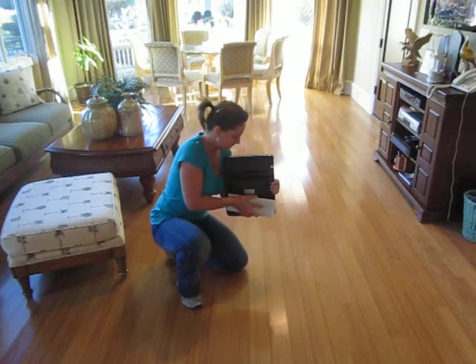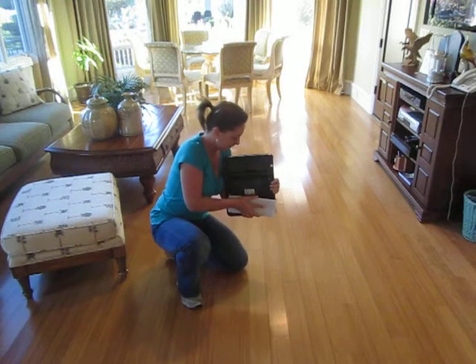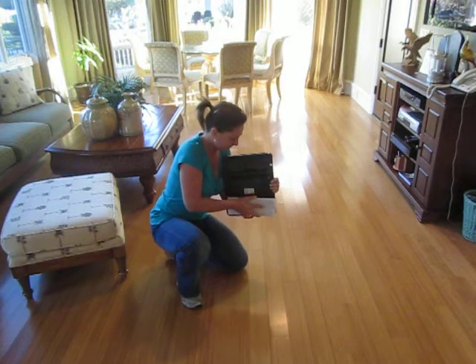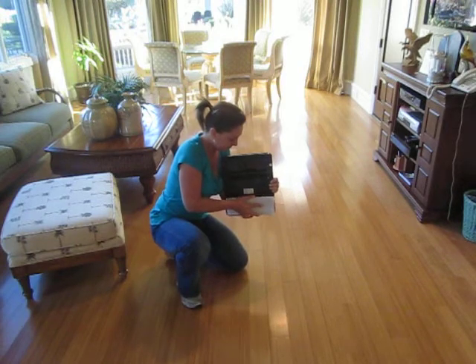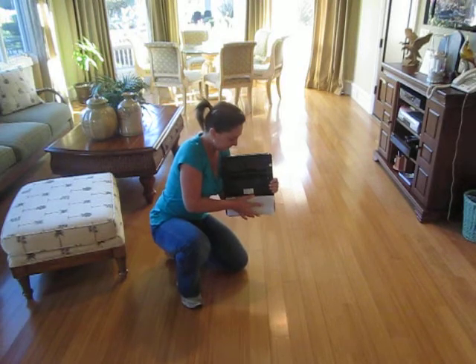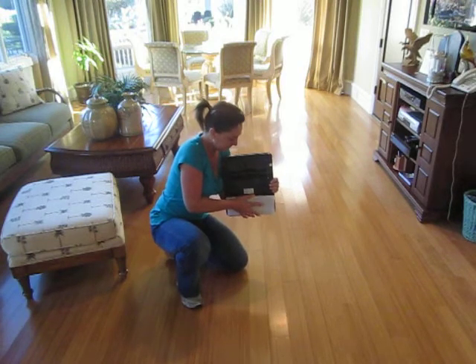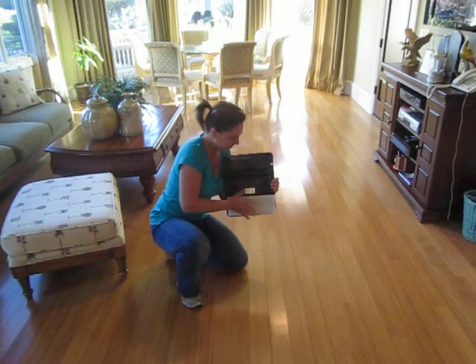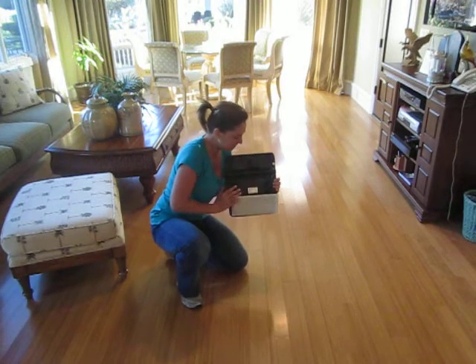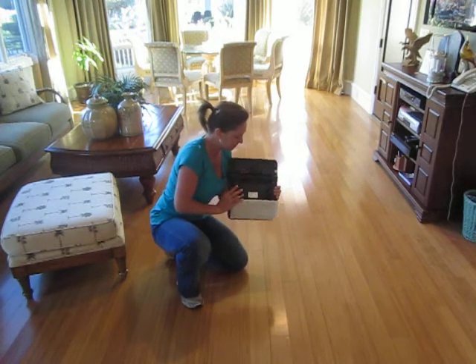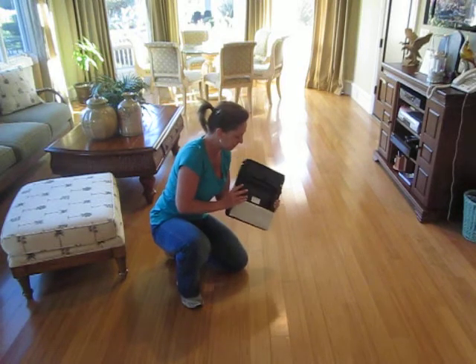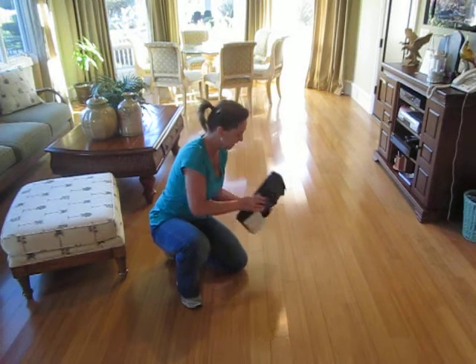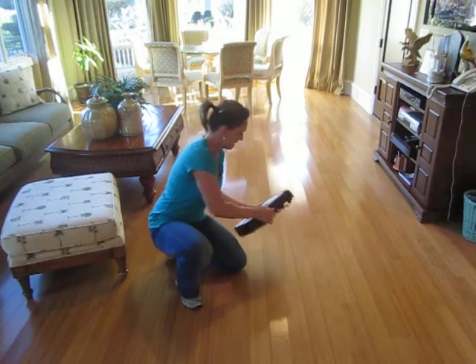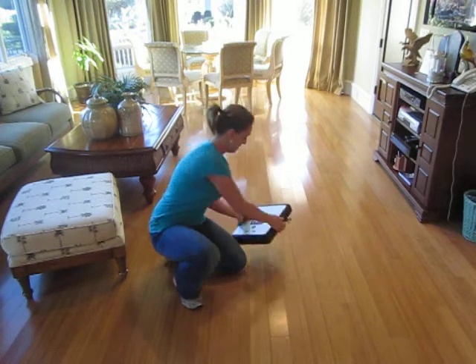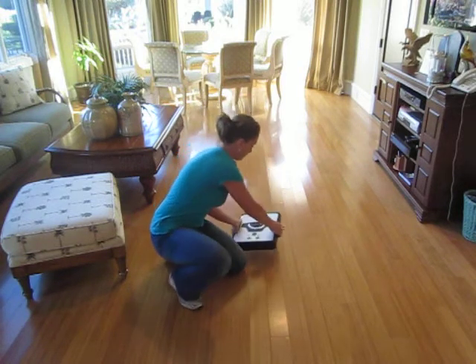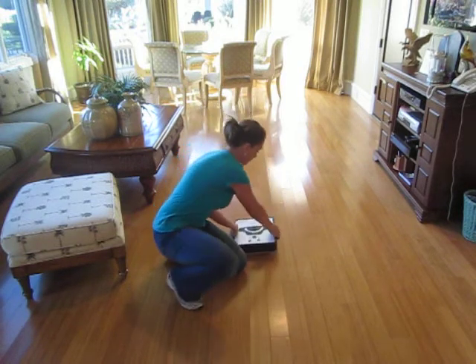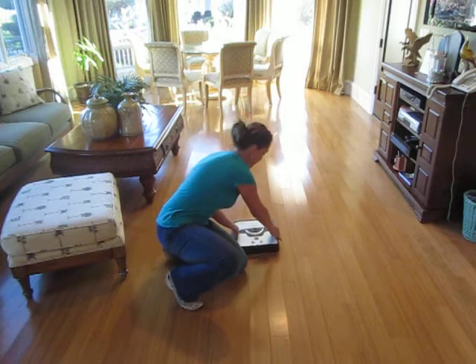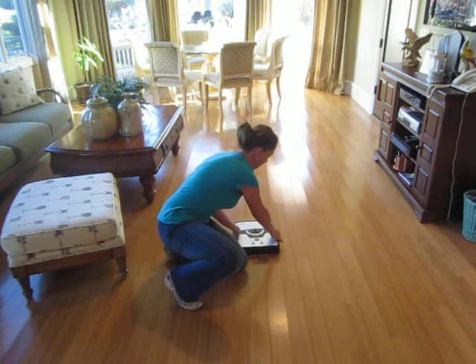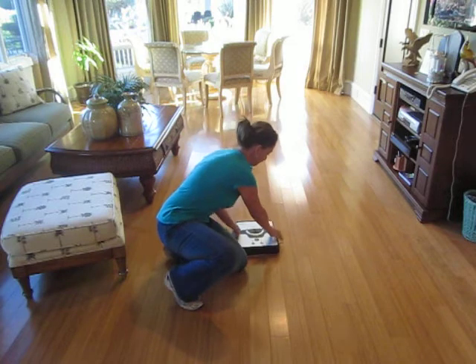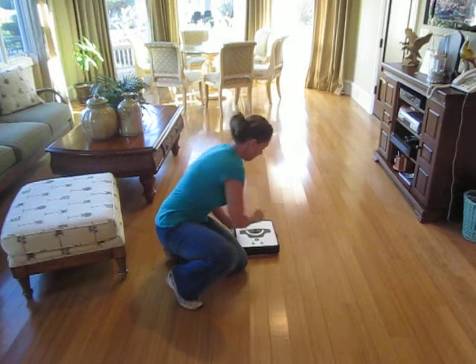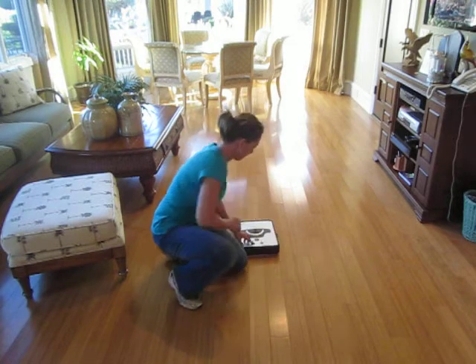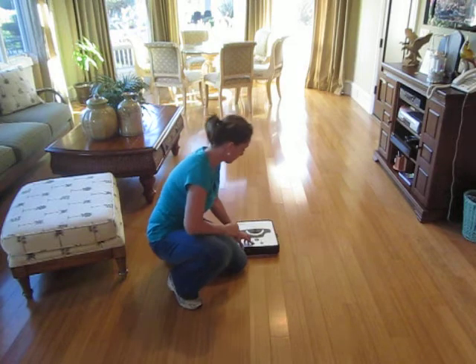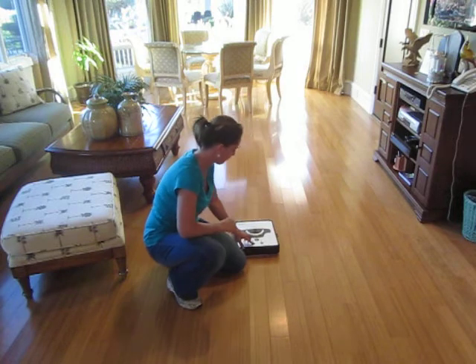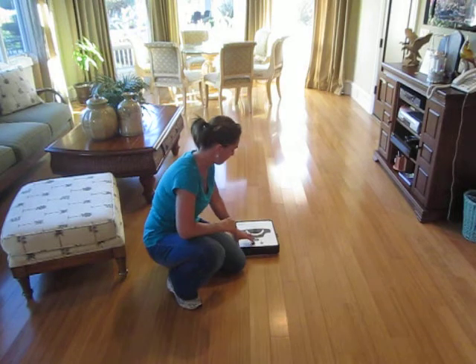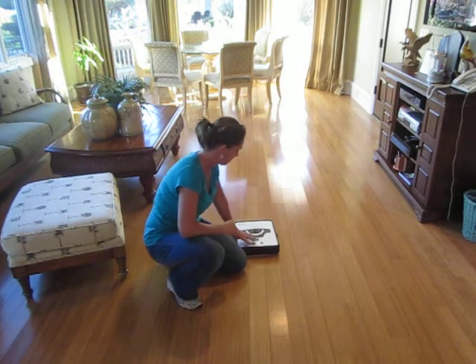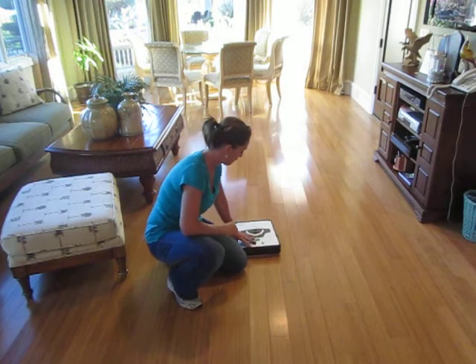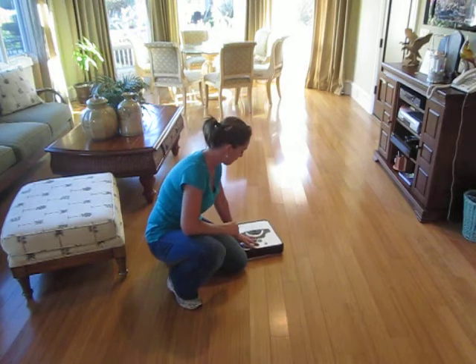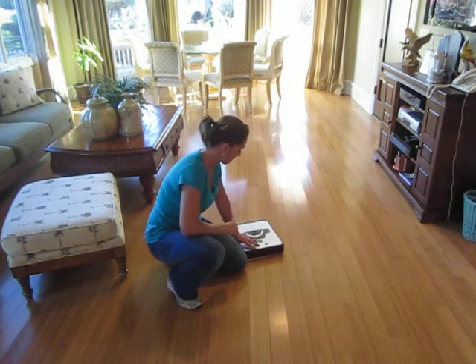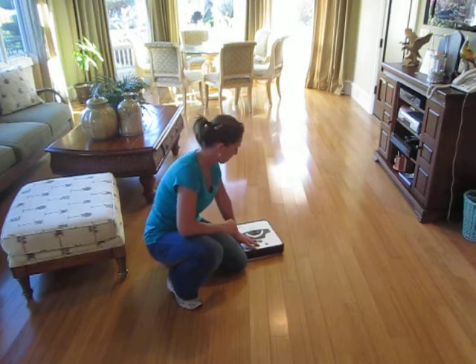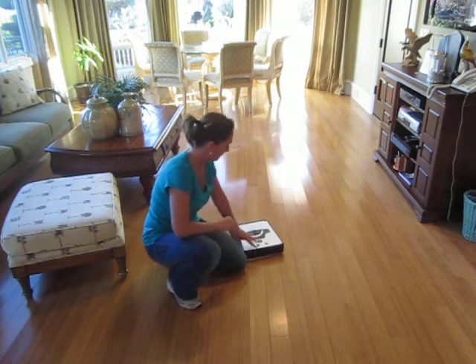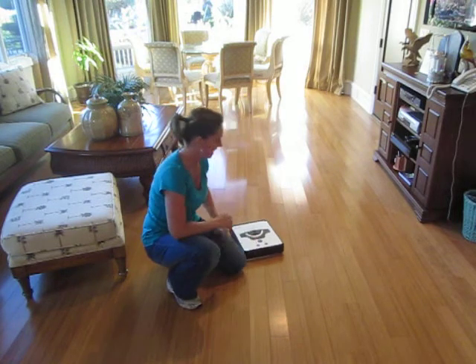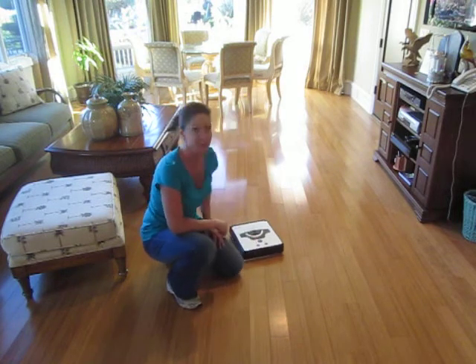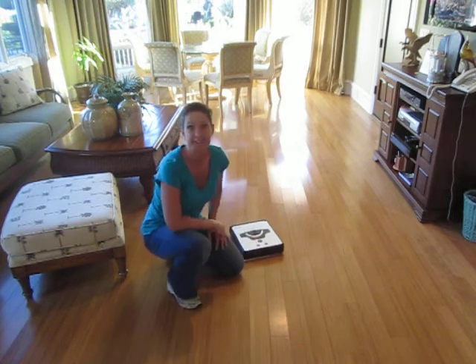Pop that on like so, put it down, and you're off.